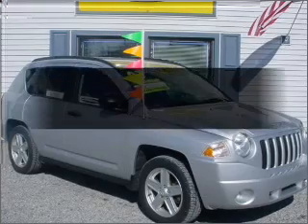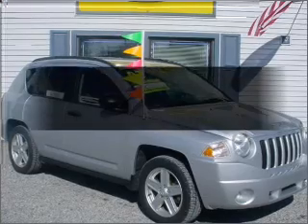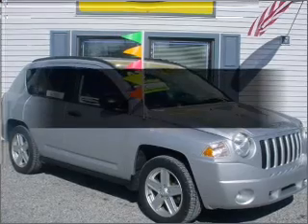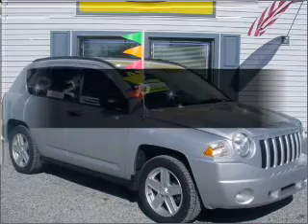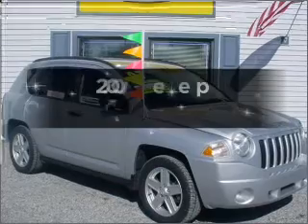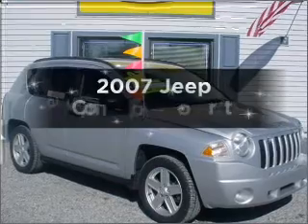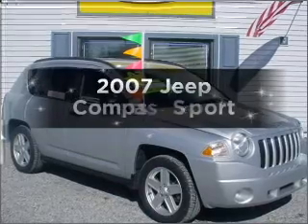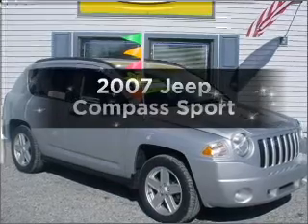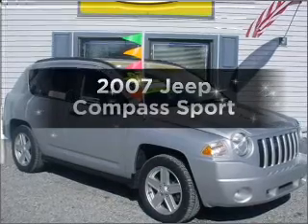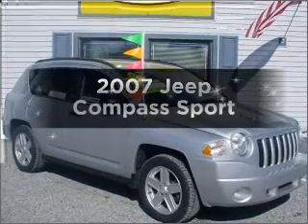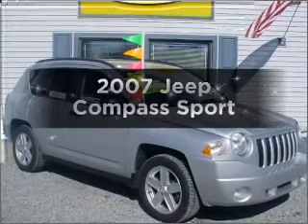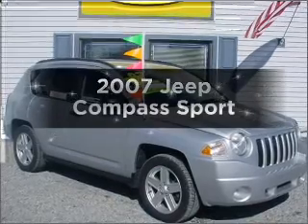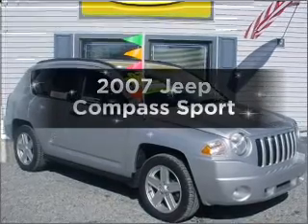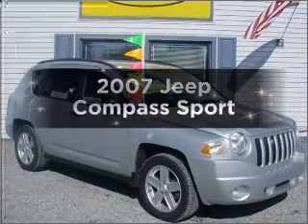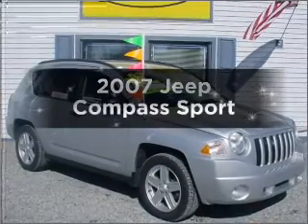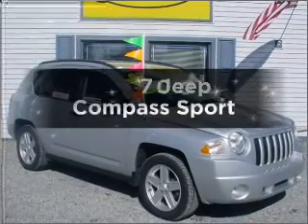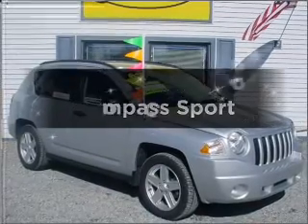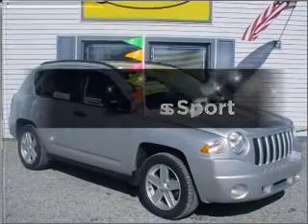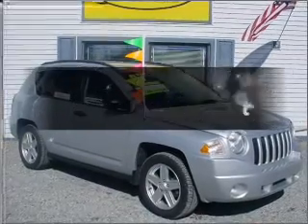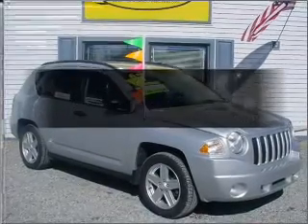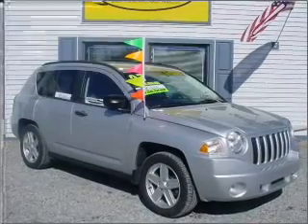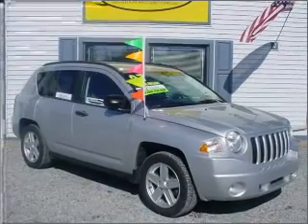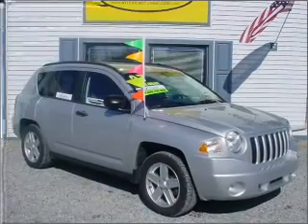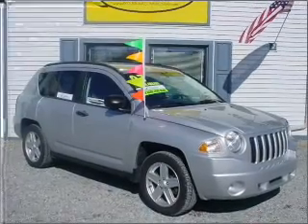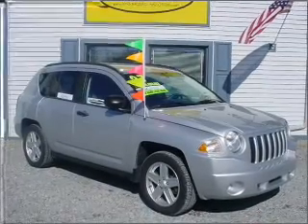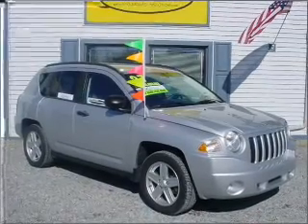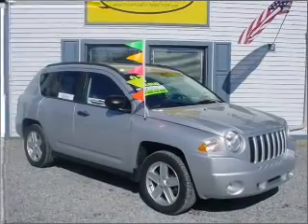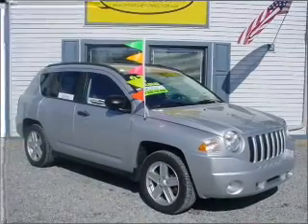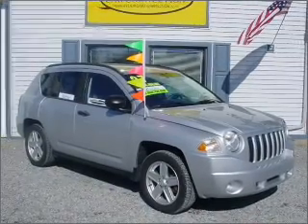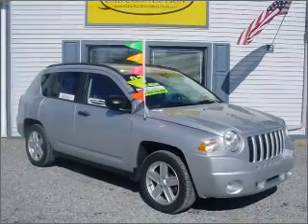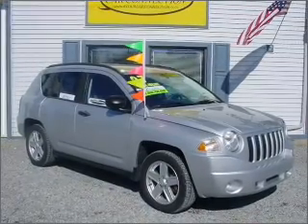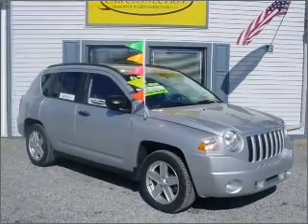Get noticed in this 2007 Jeep Compass. This is the set of wheels you've been looking for.